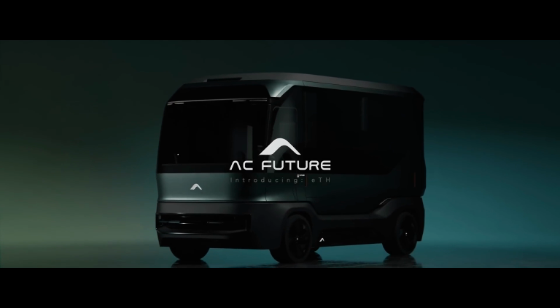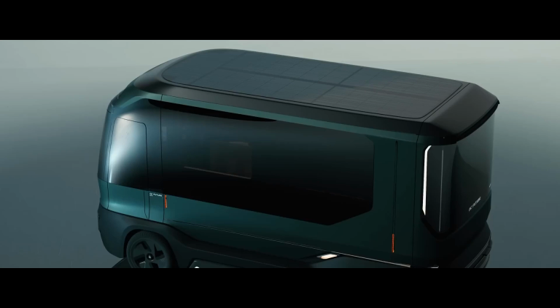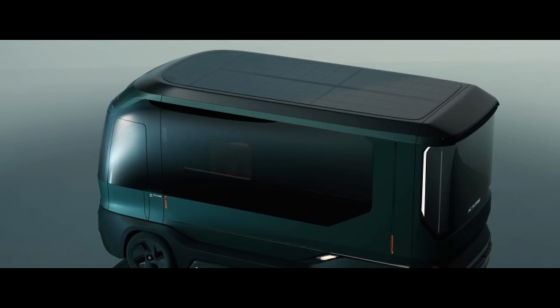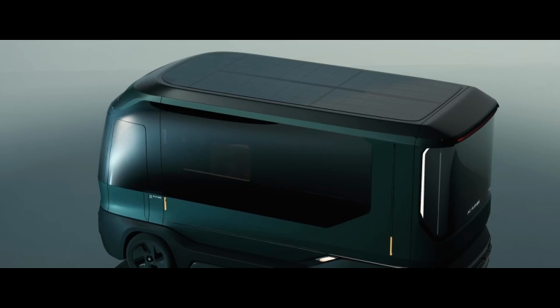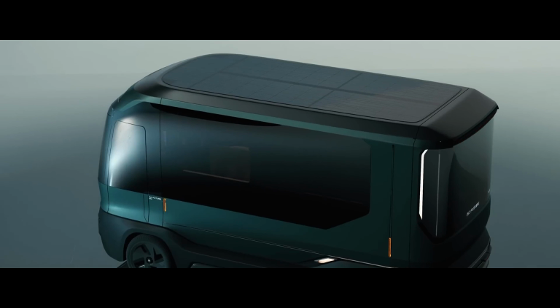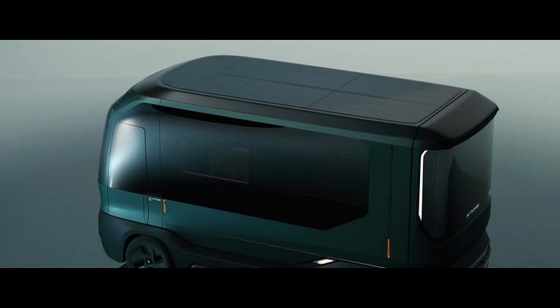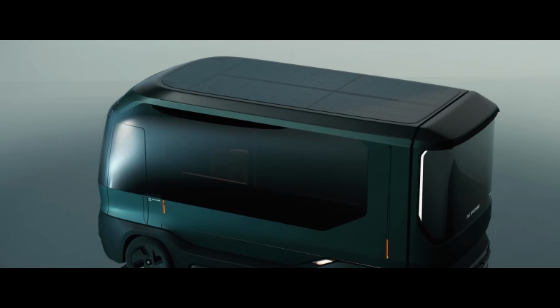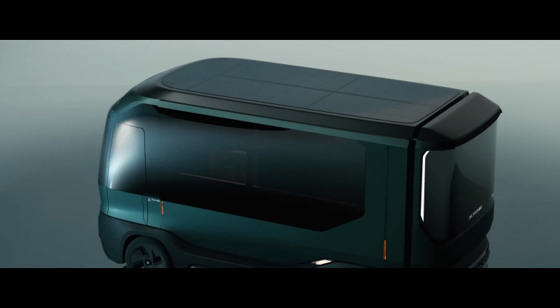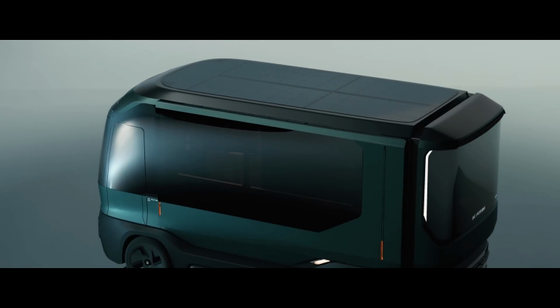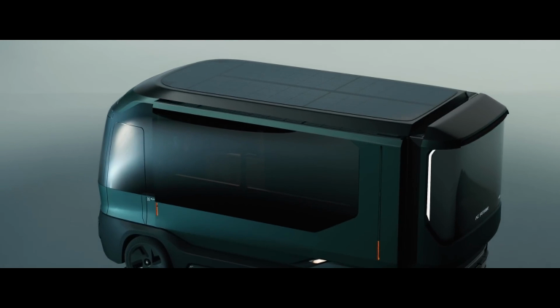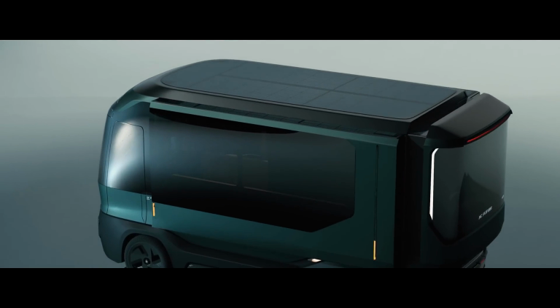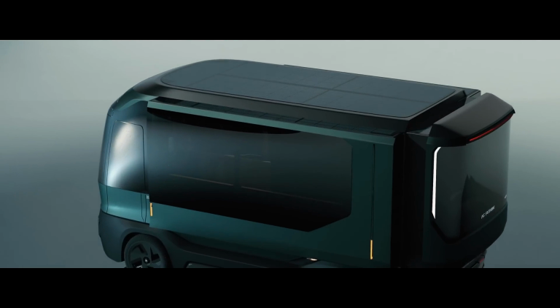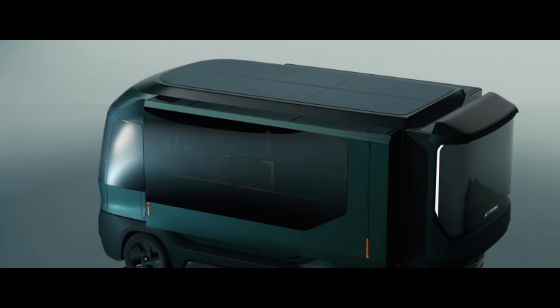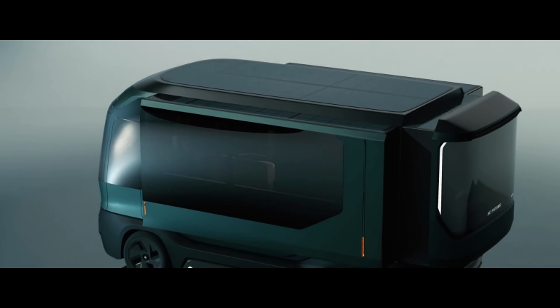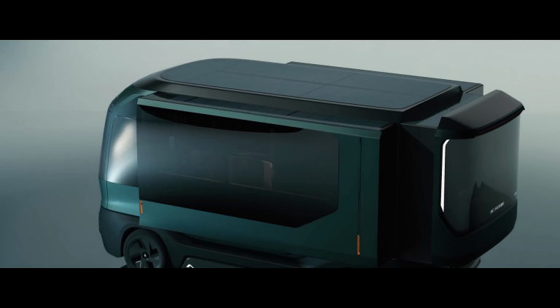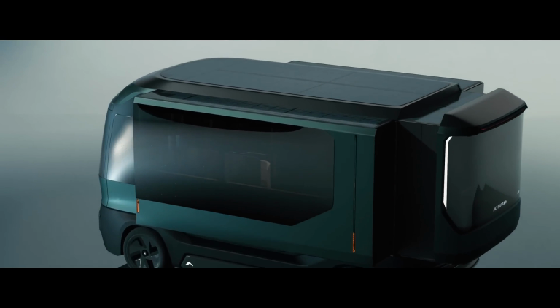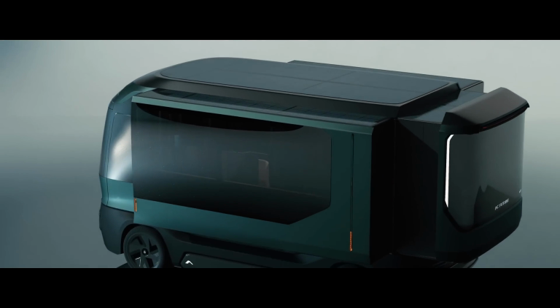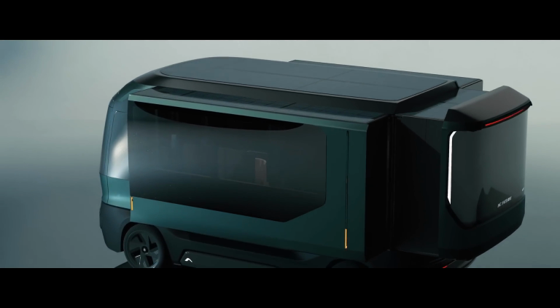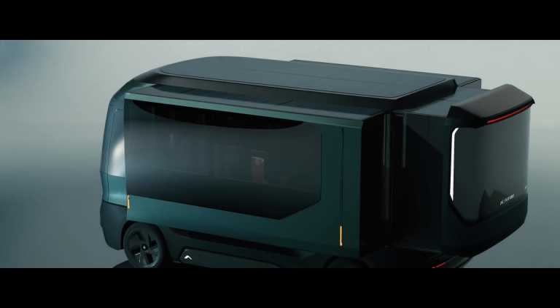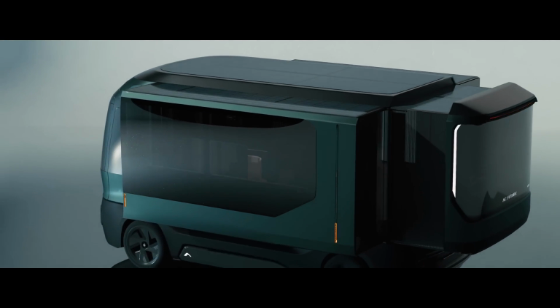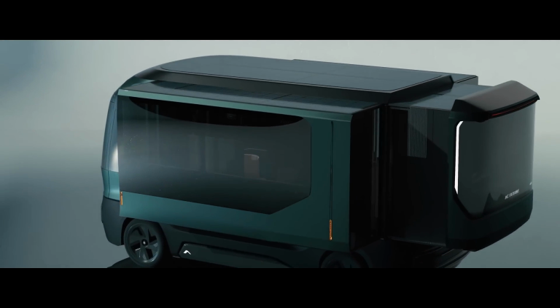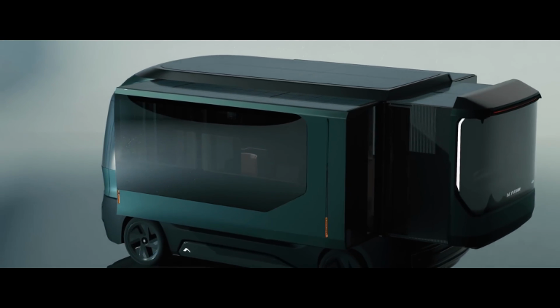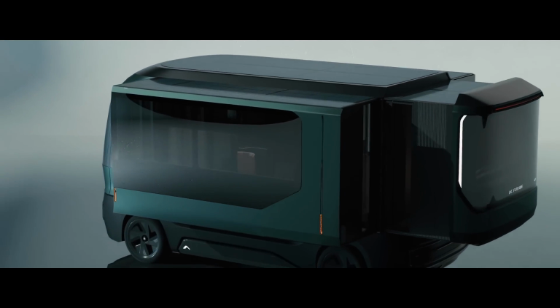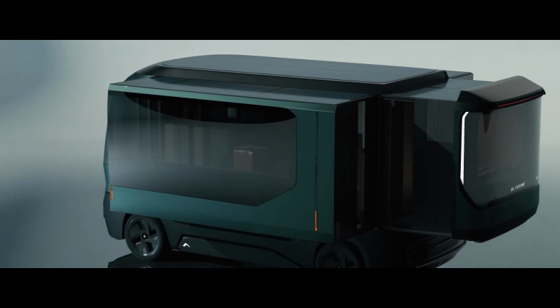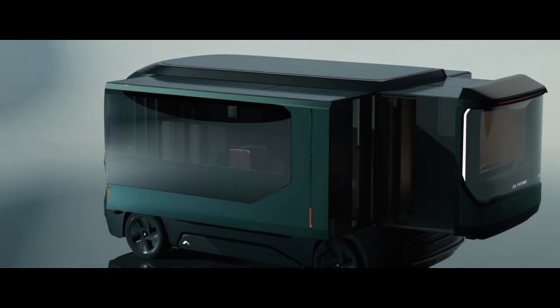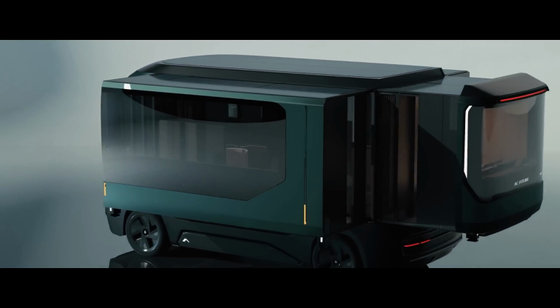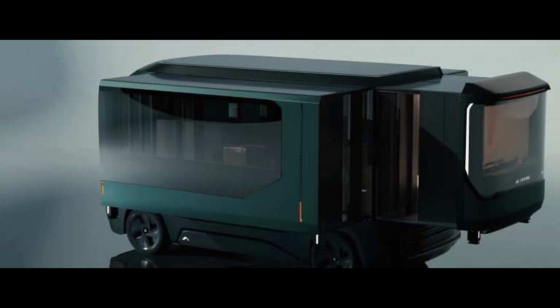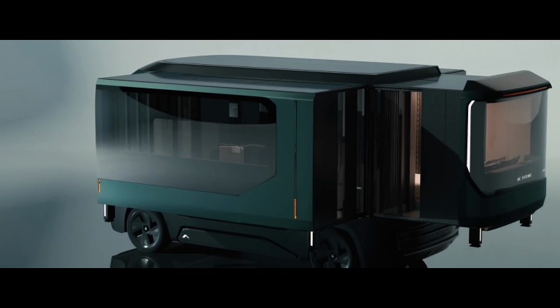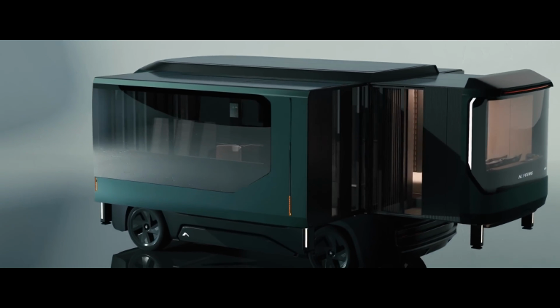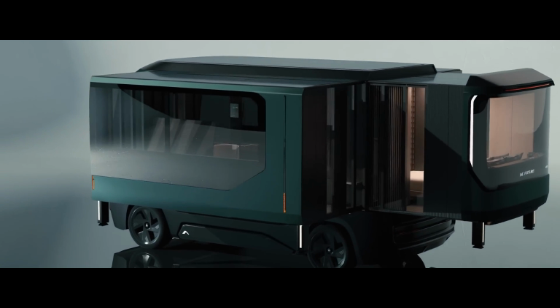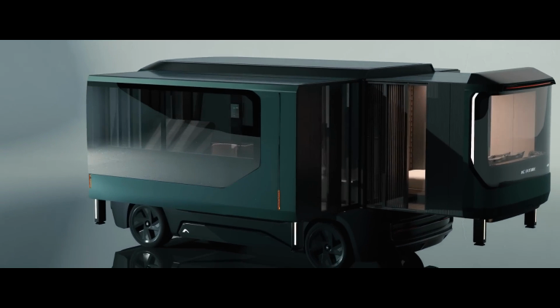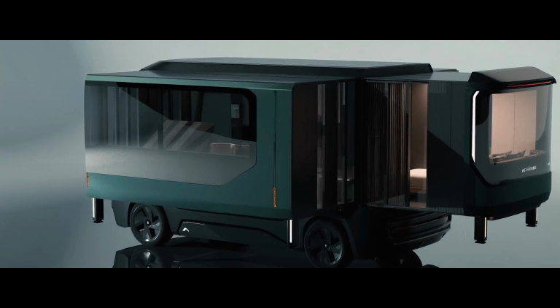Ladies and gentlemen, welcome to Cool Ideas, where we explore the coolest innovations shaping our future.